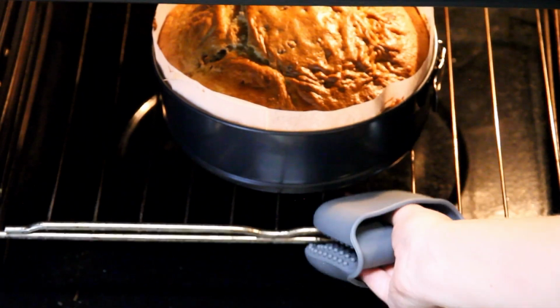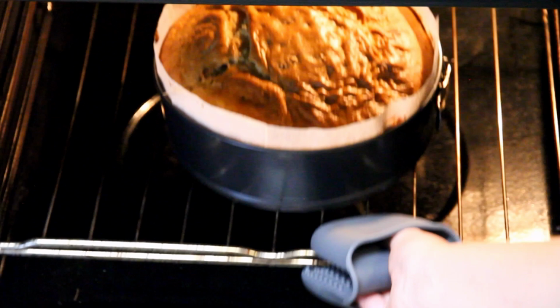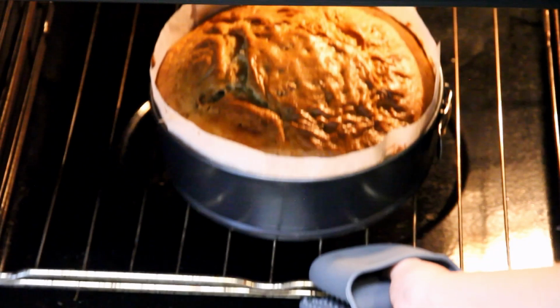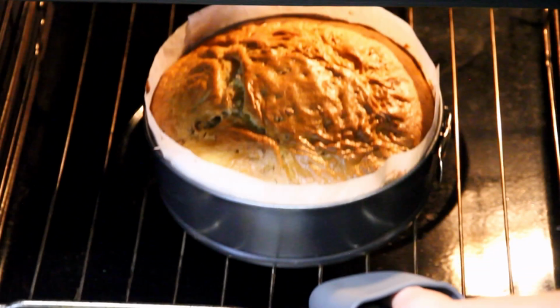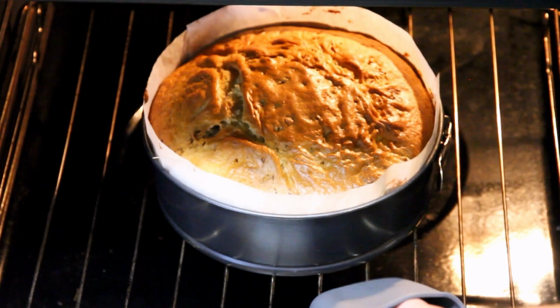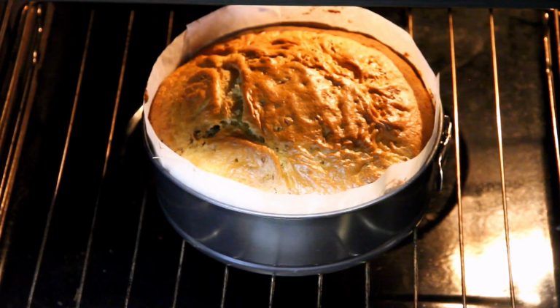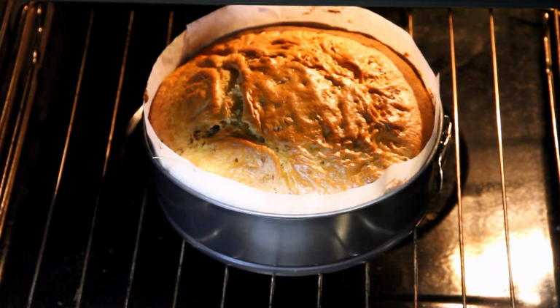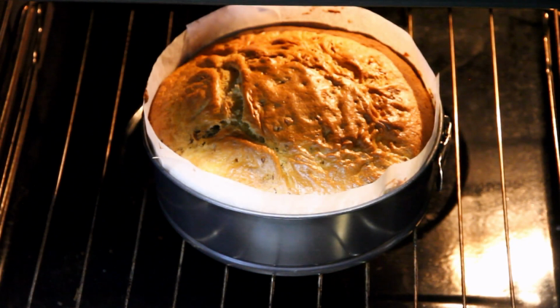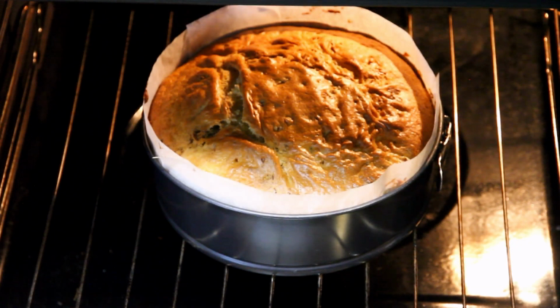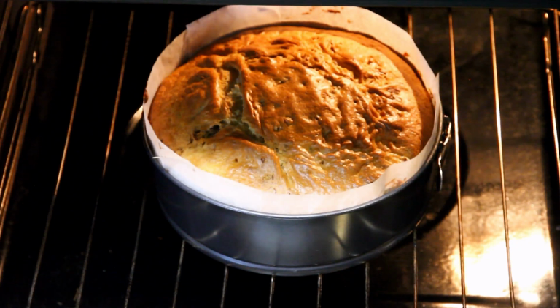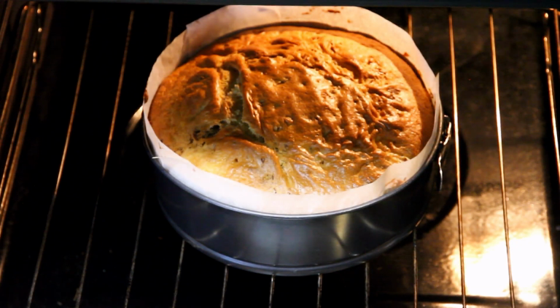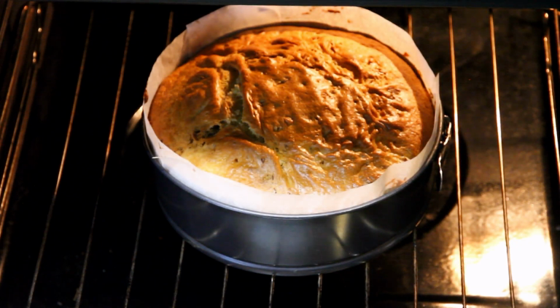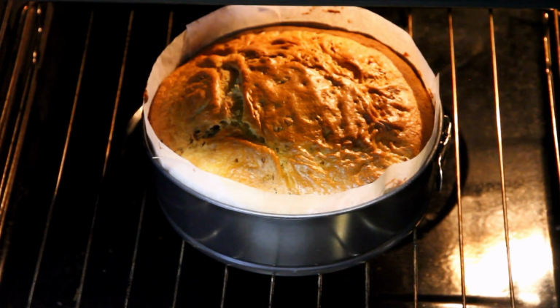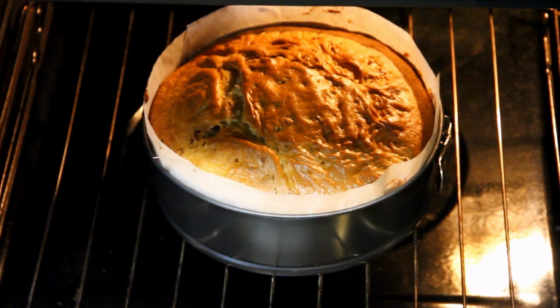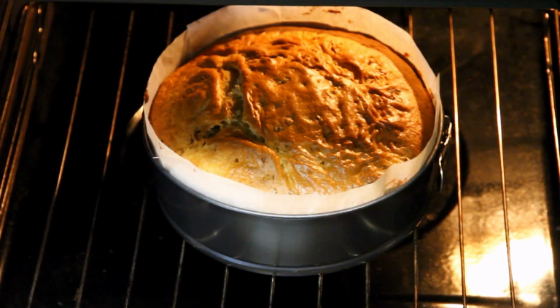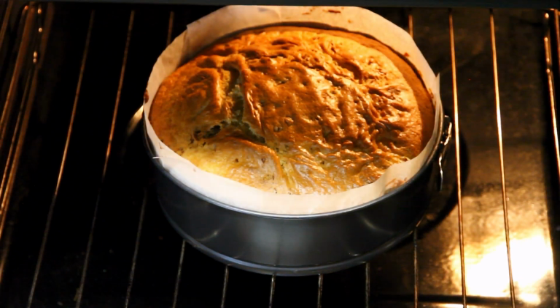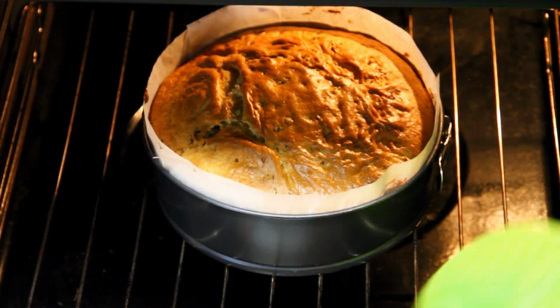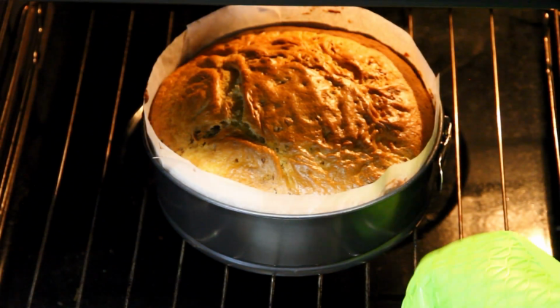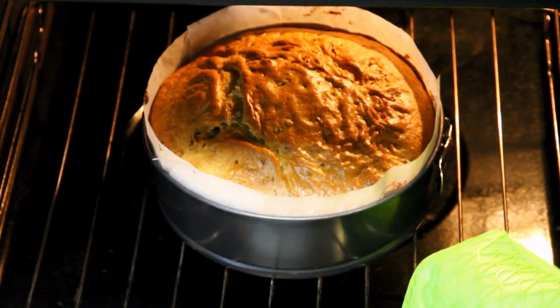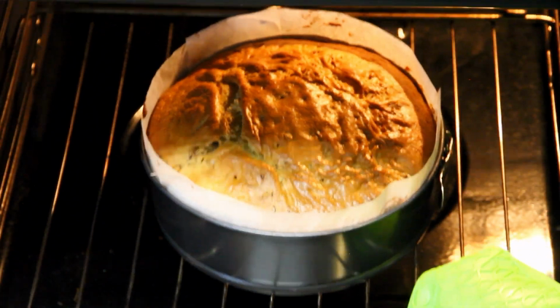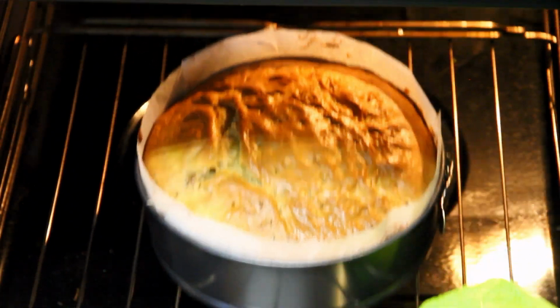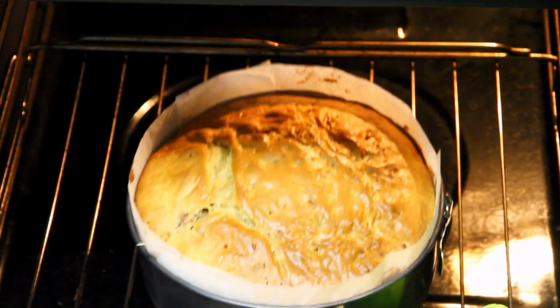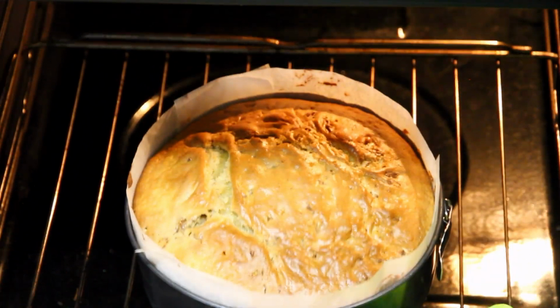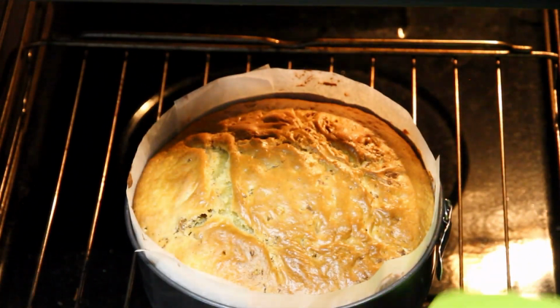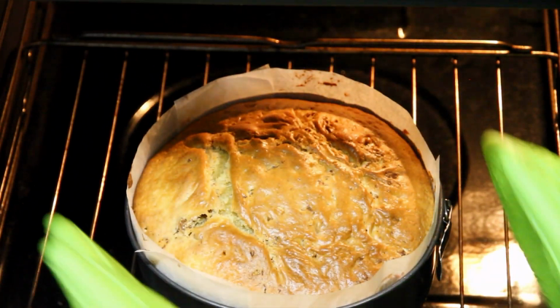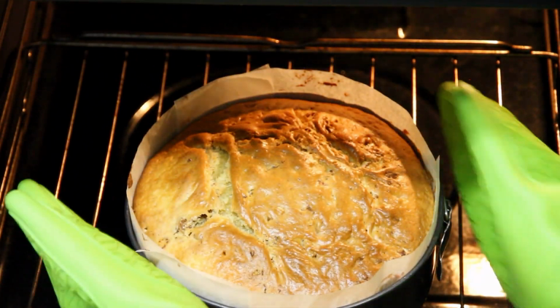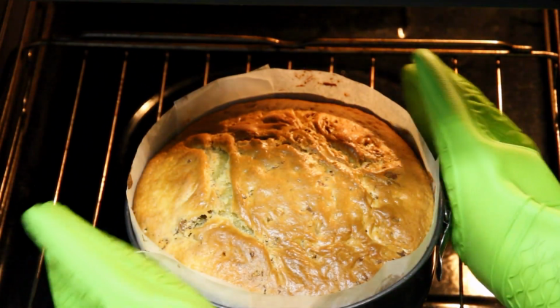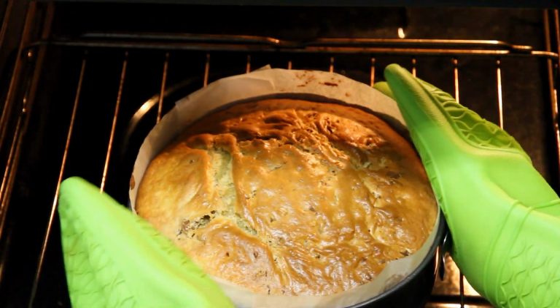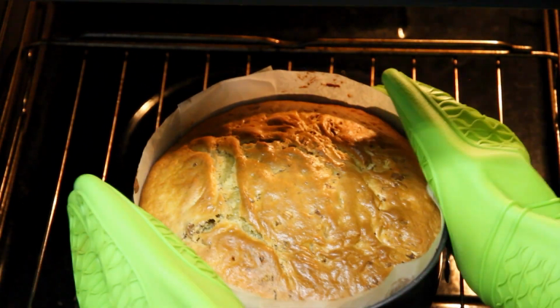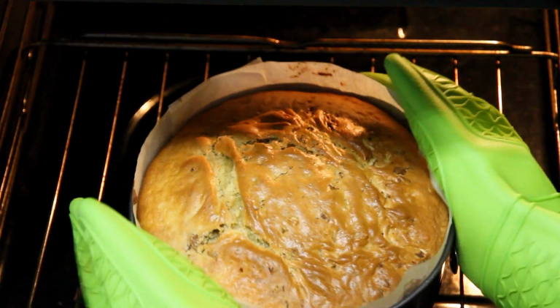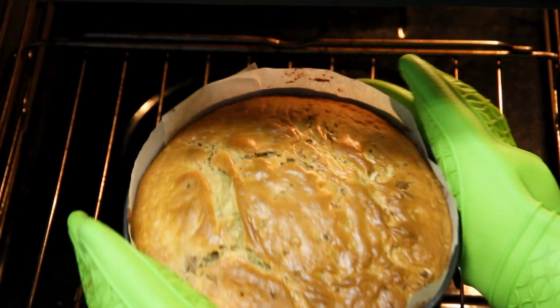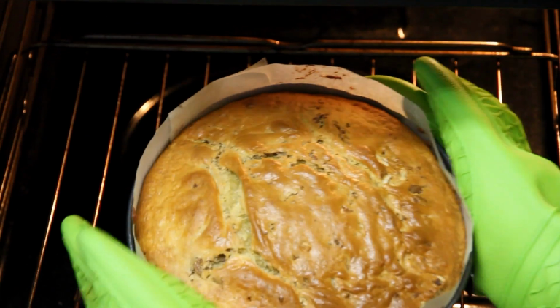Set your timer for 40 to 60 minutes and resist the urge to peek — we want this cake to rise and shine. To check if it's done, insert a skewer into the middle; if it comes out clean, our cake is ready.